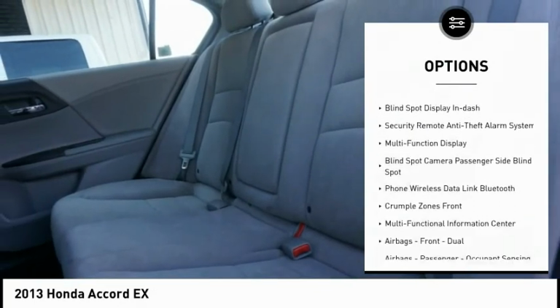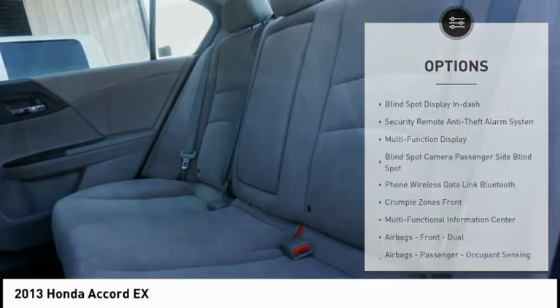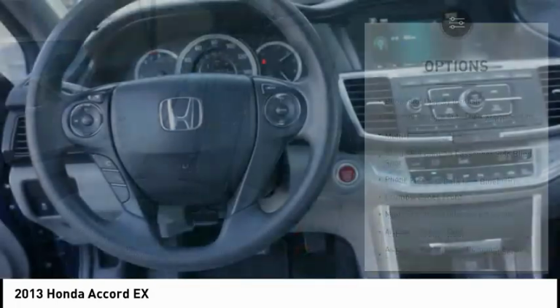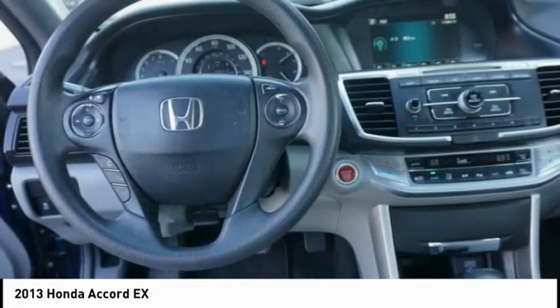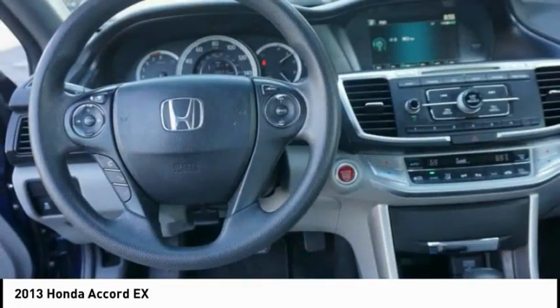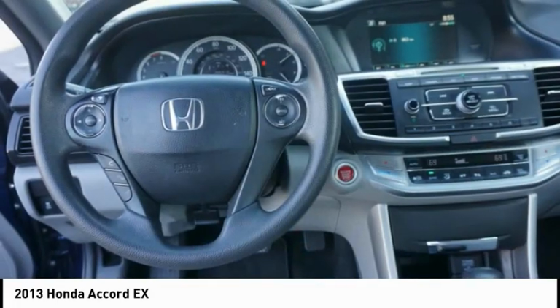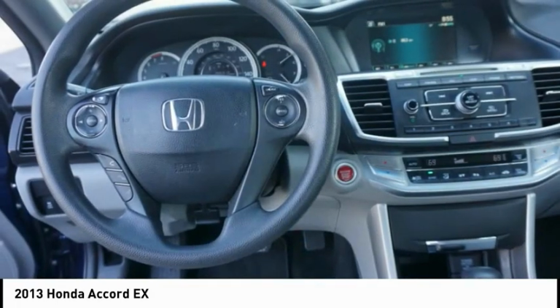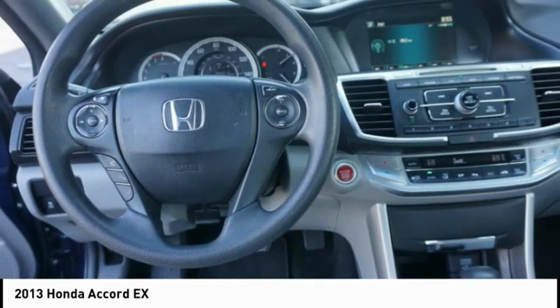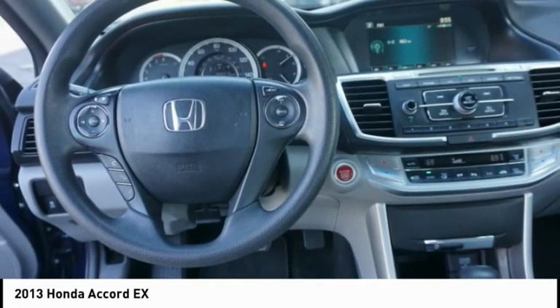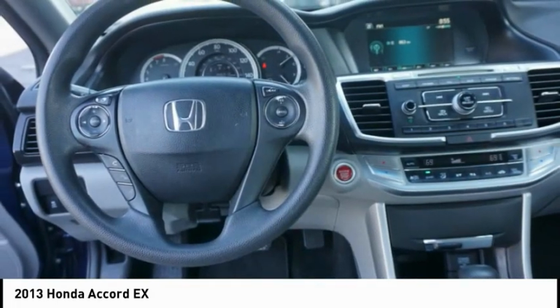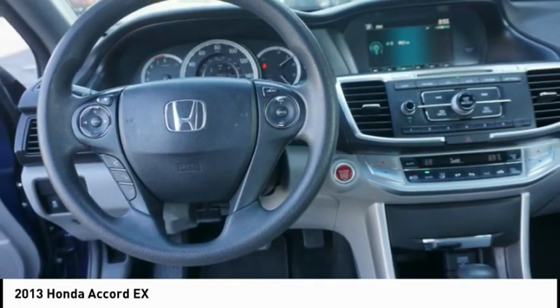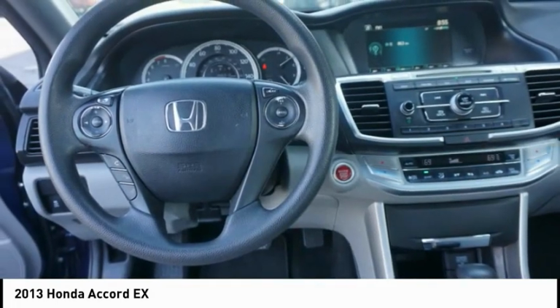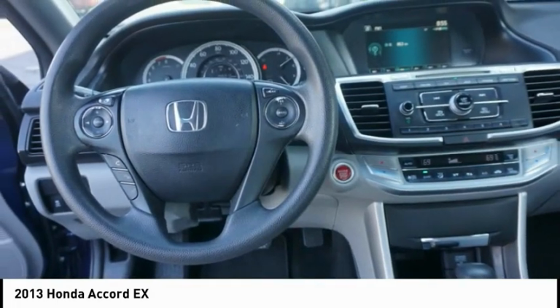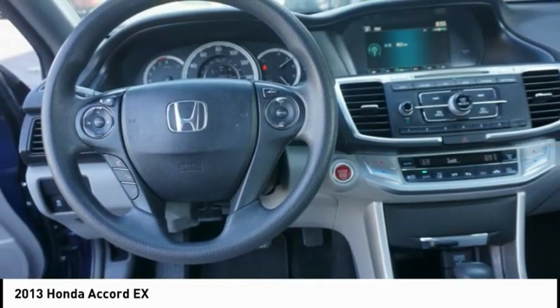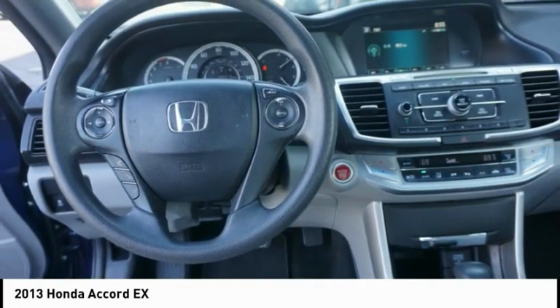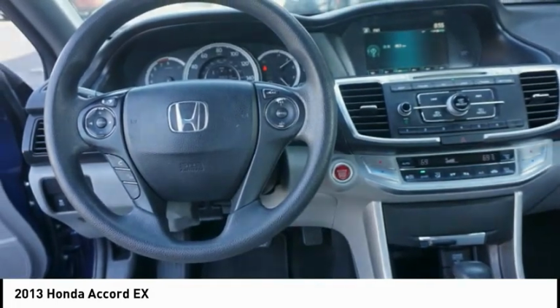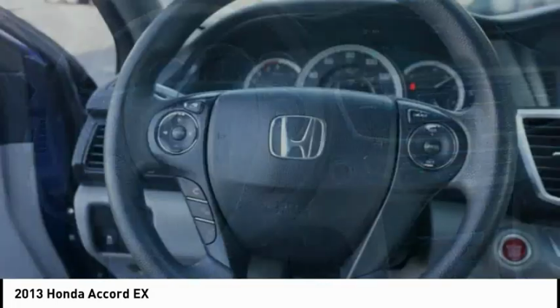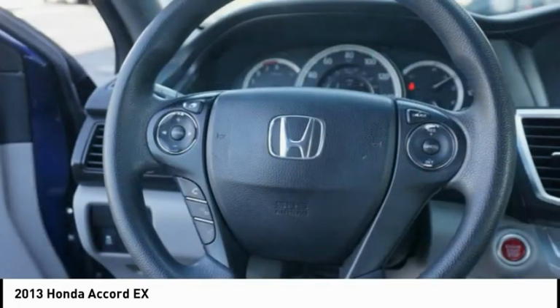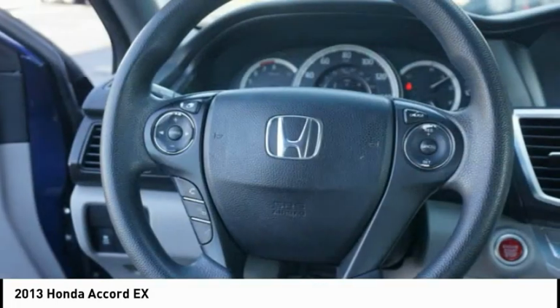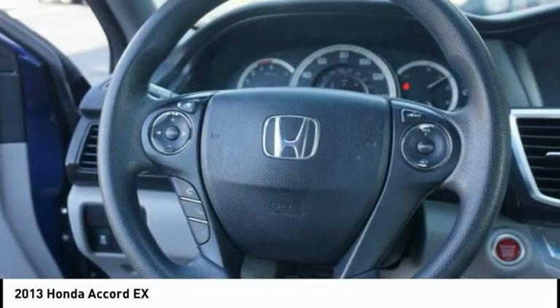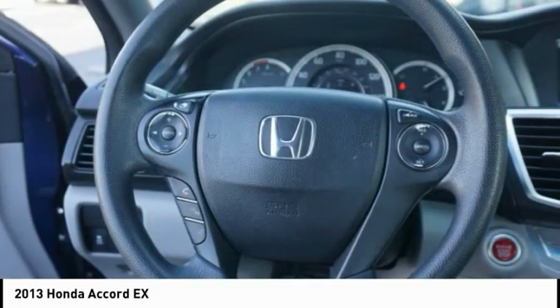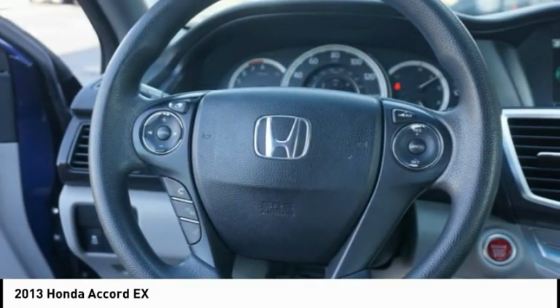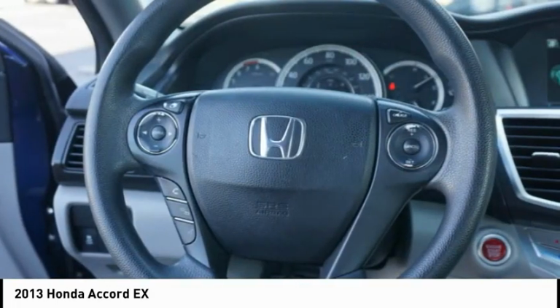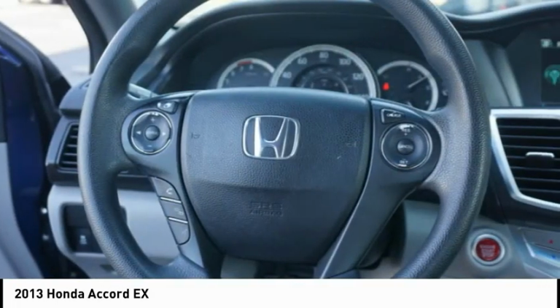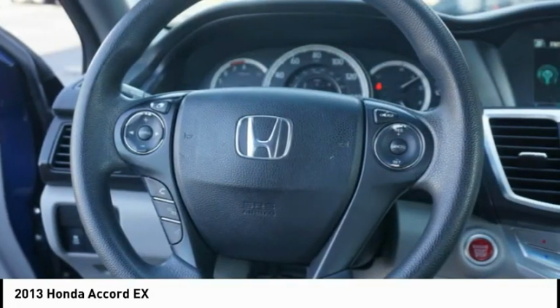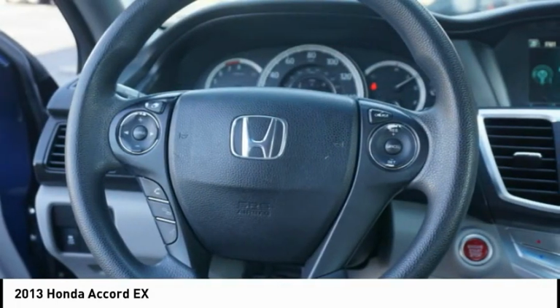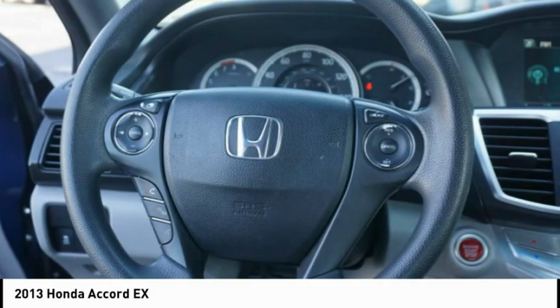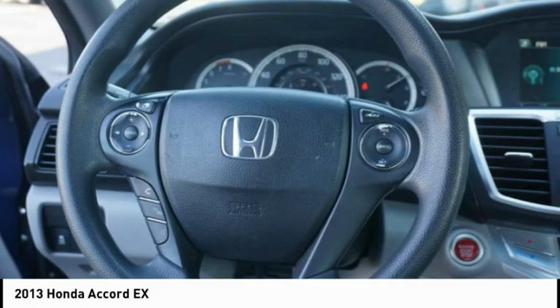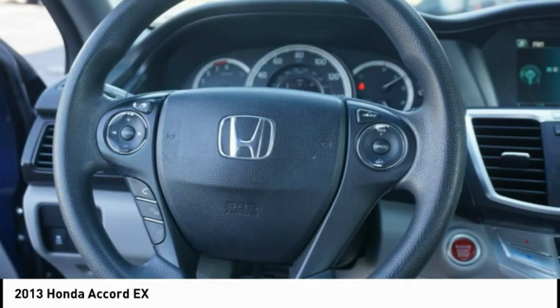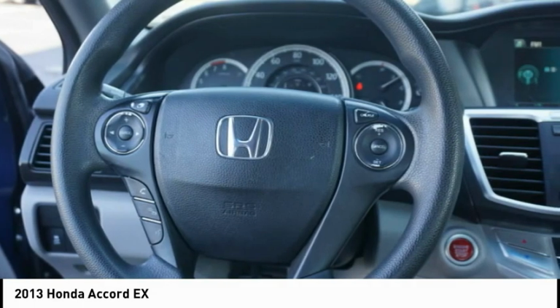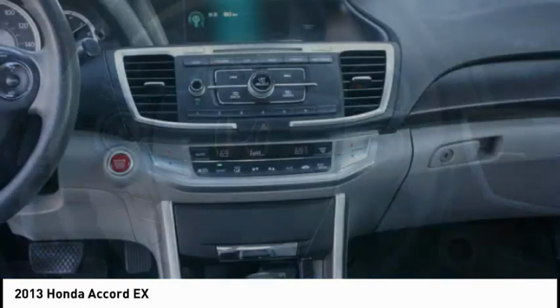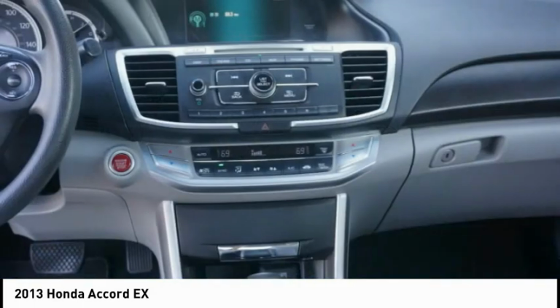Multifunctional information center, power door locks, power steering, tachometer. Come see the car for yourself.